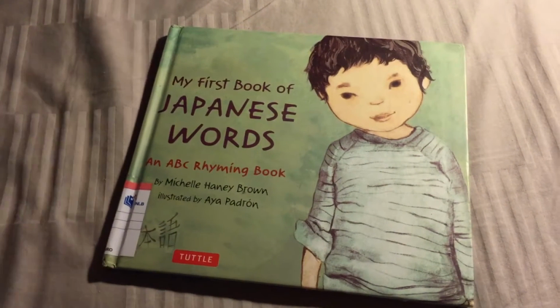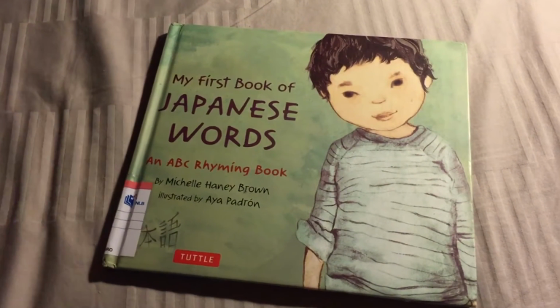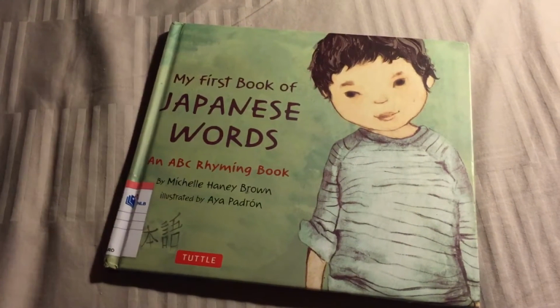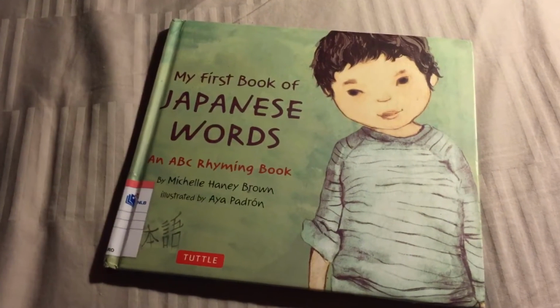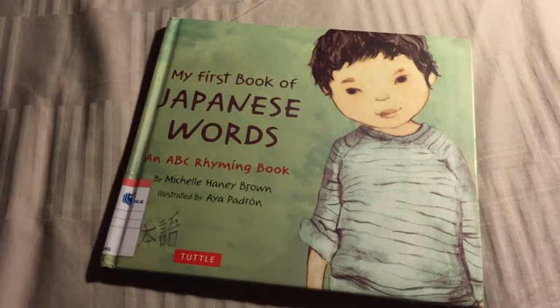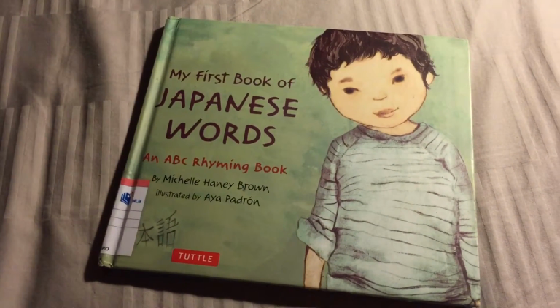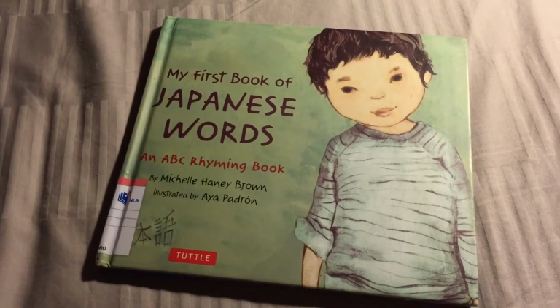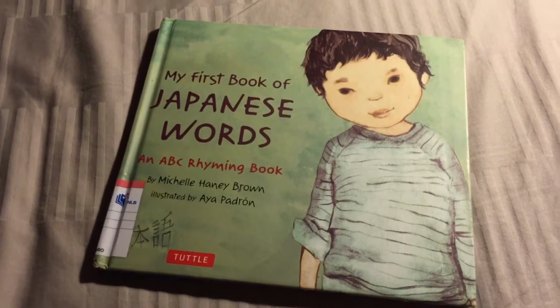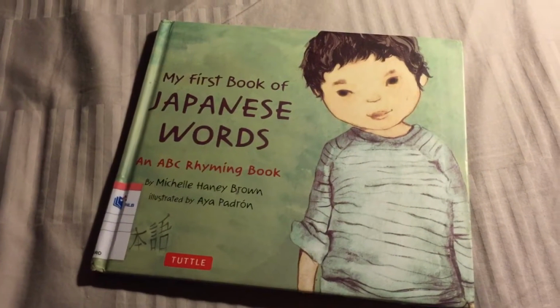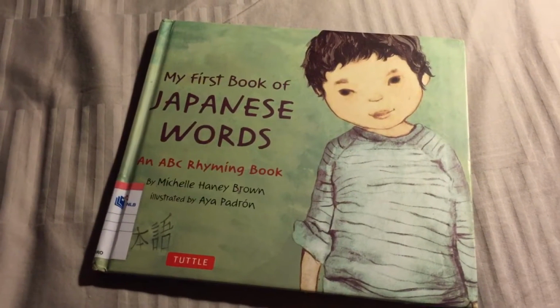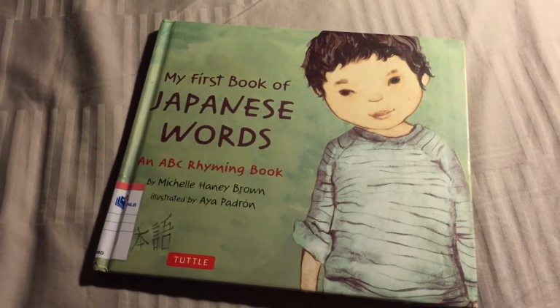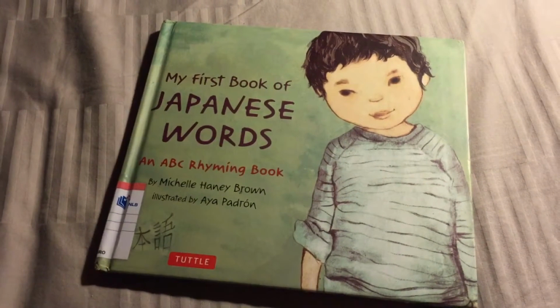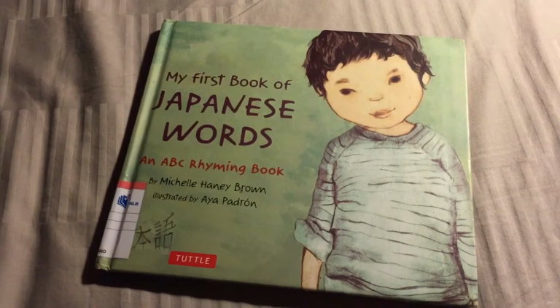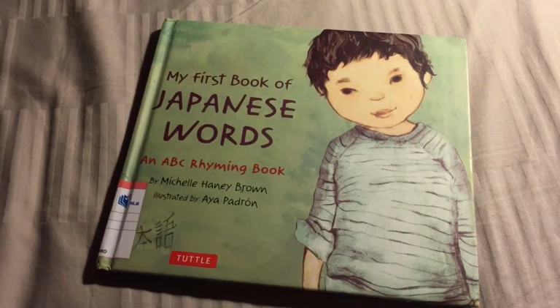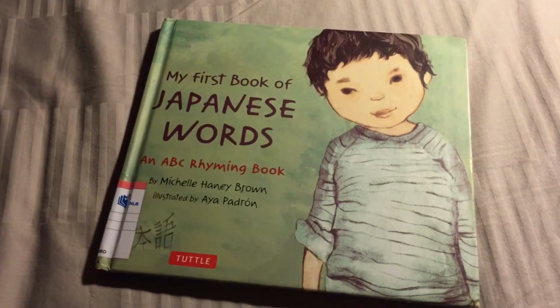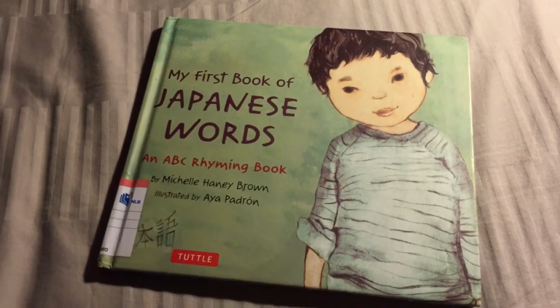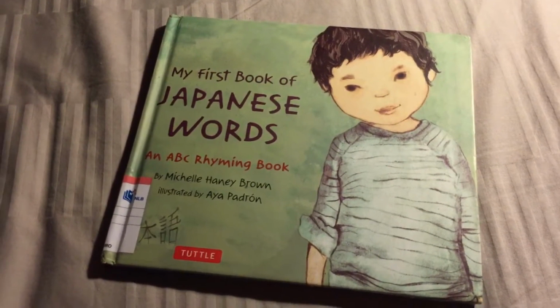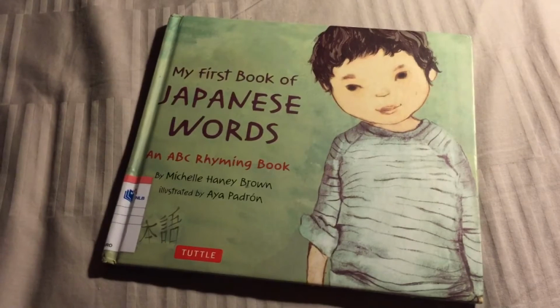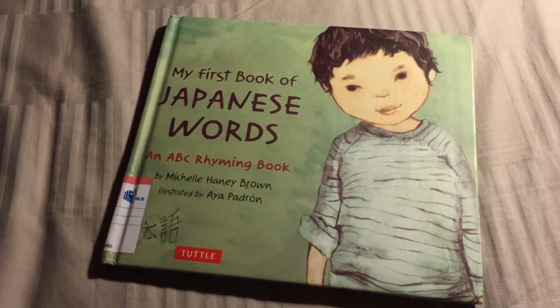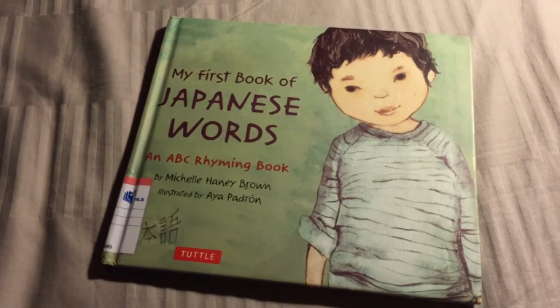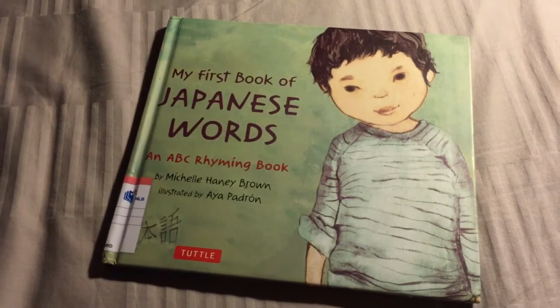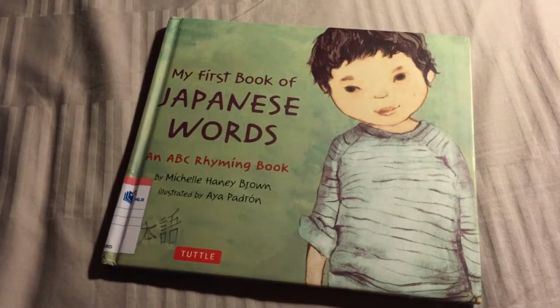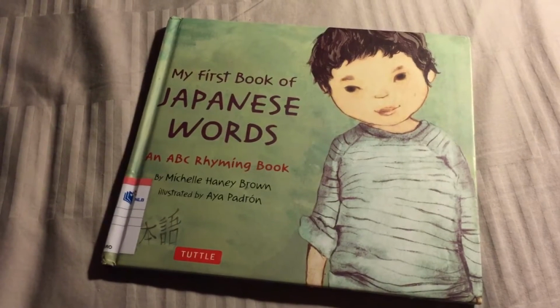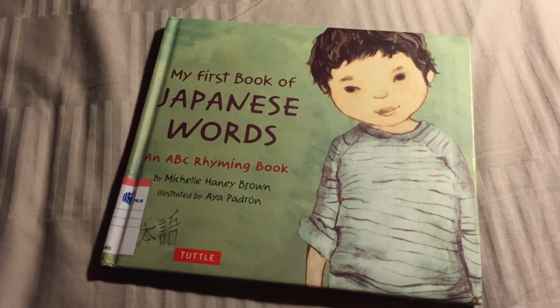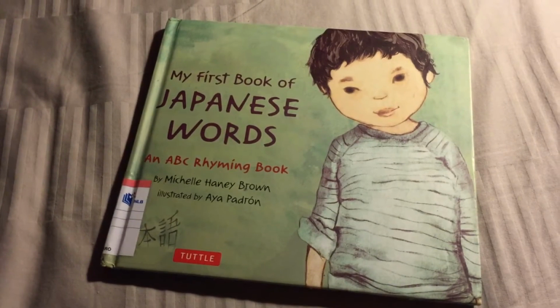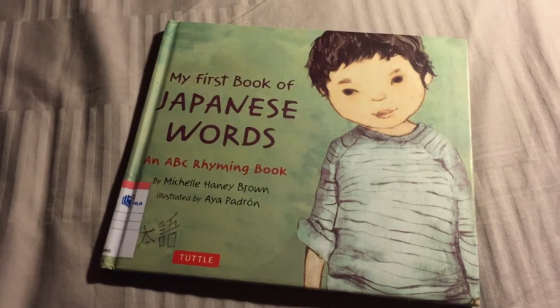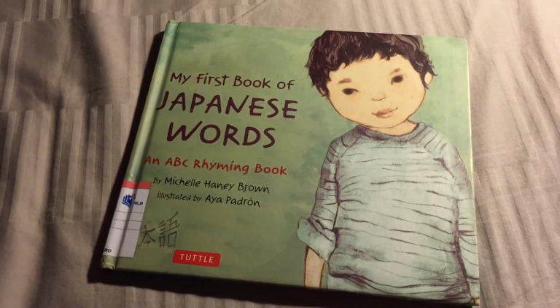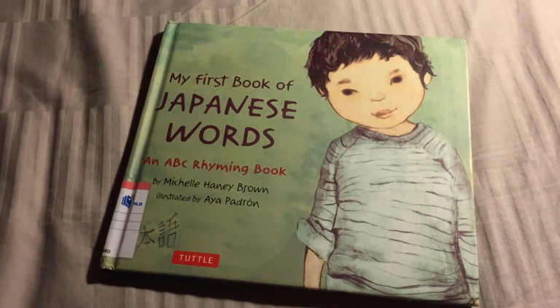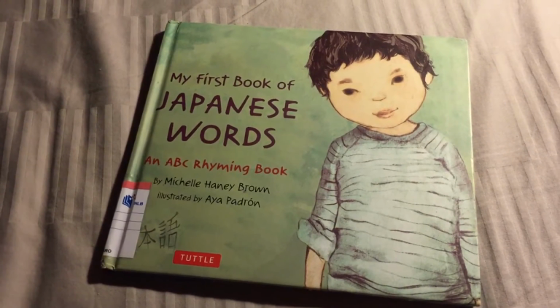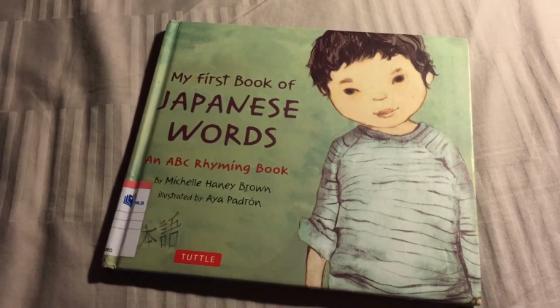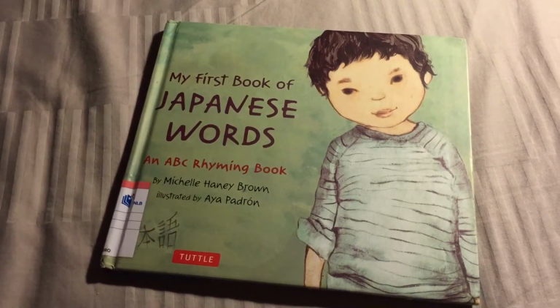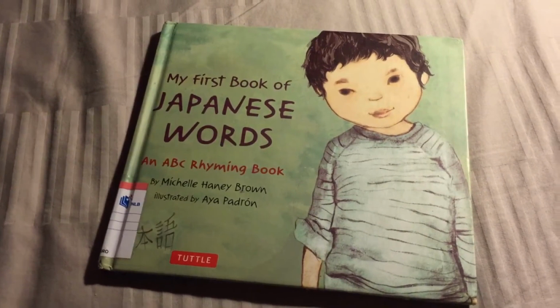My First Book of Japanese Words by Michelle Haney Brown, illustrated by Aya Padron.